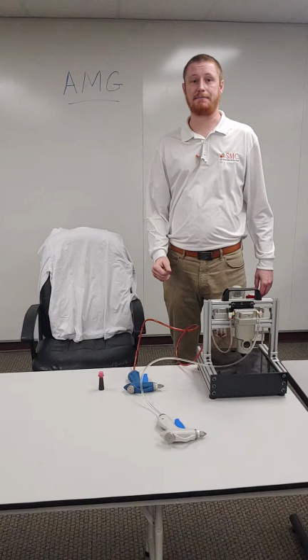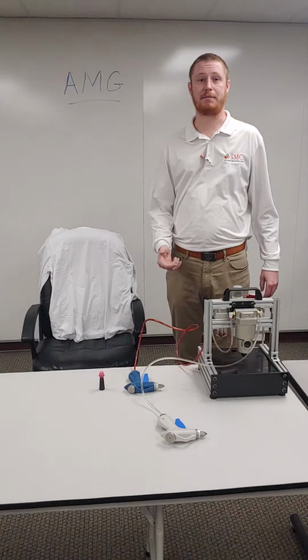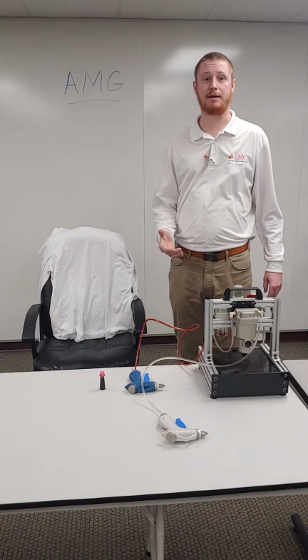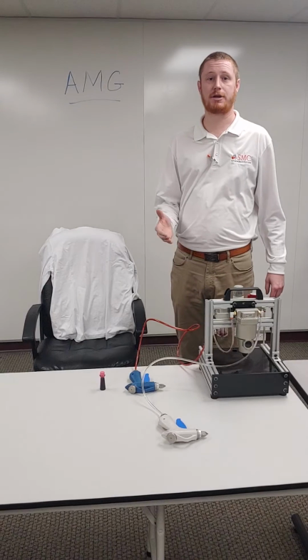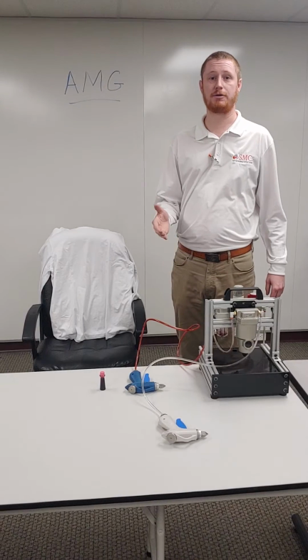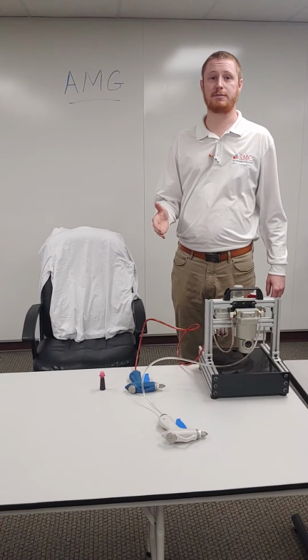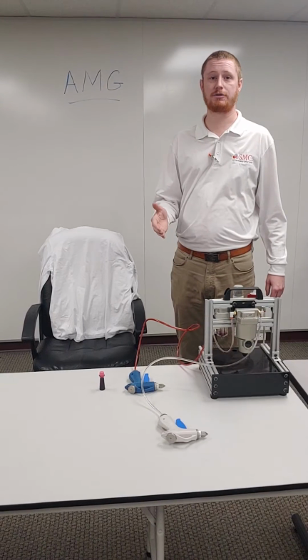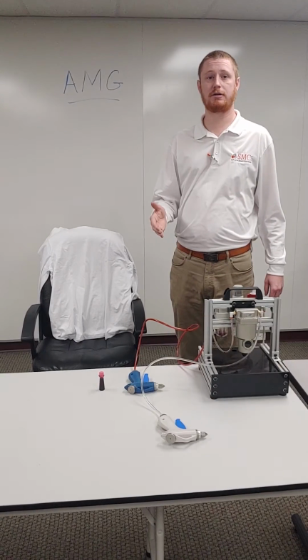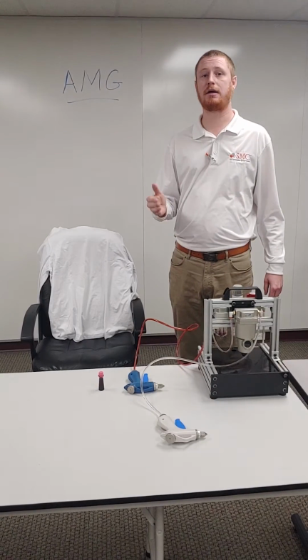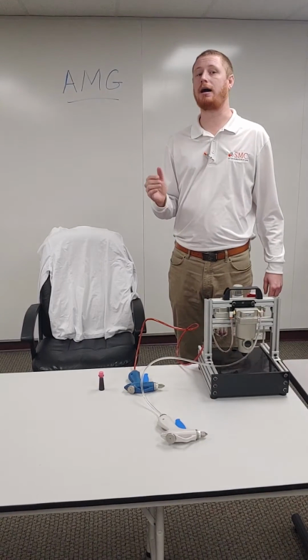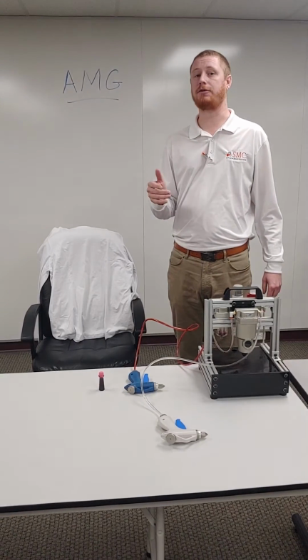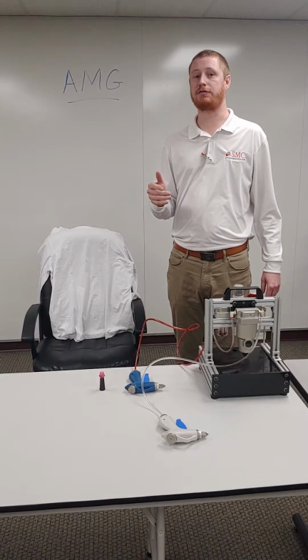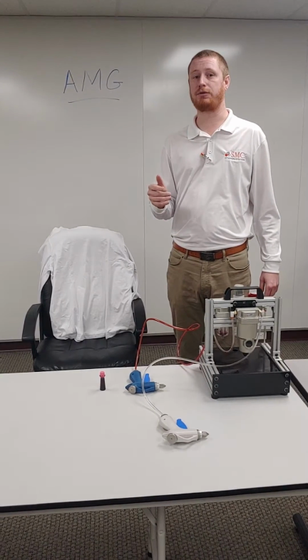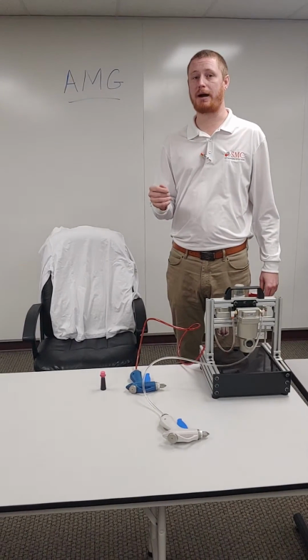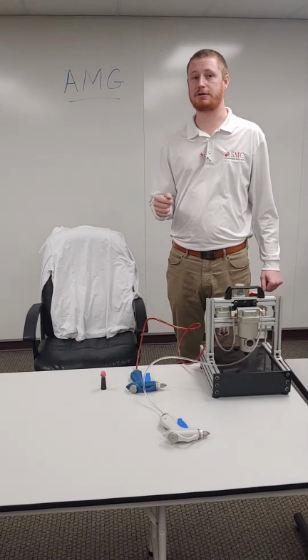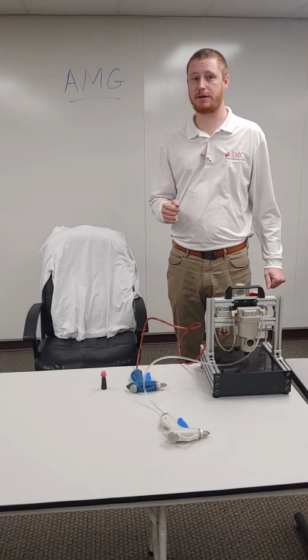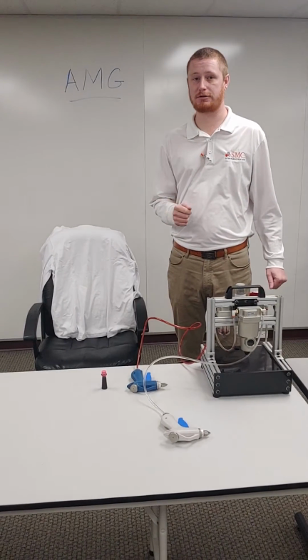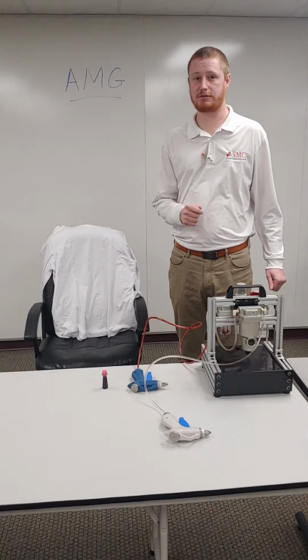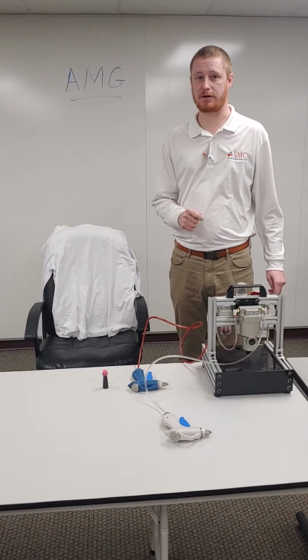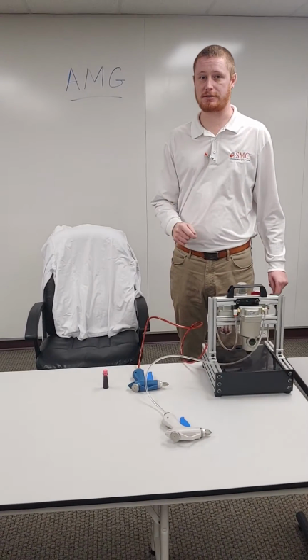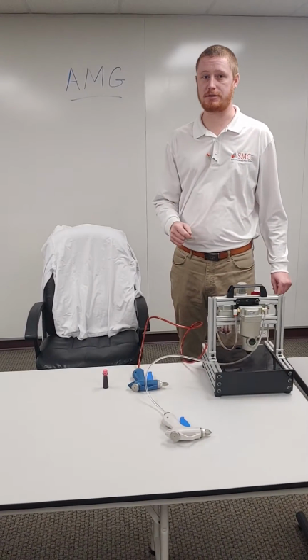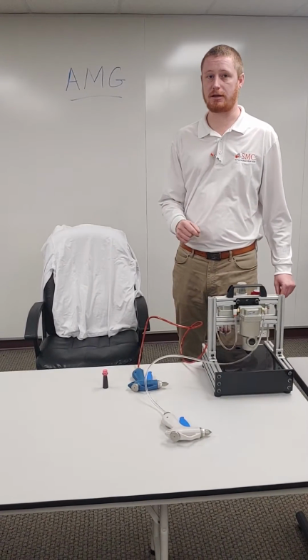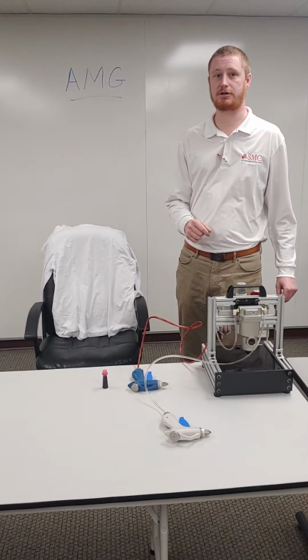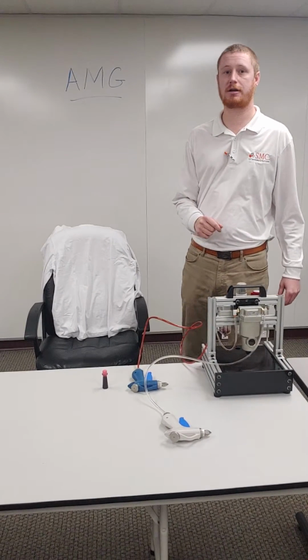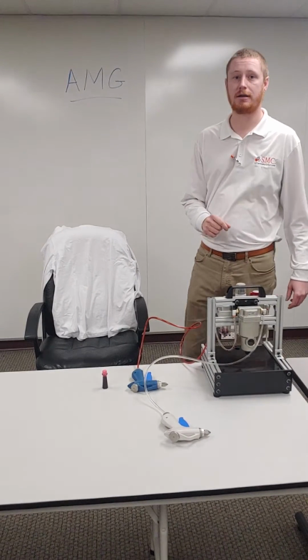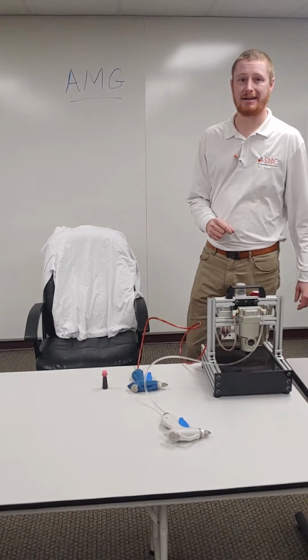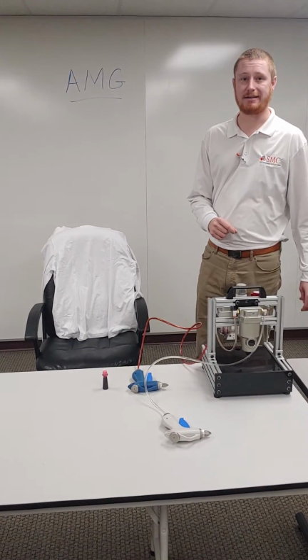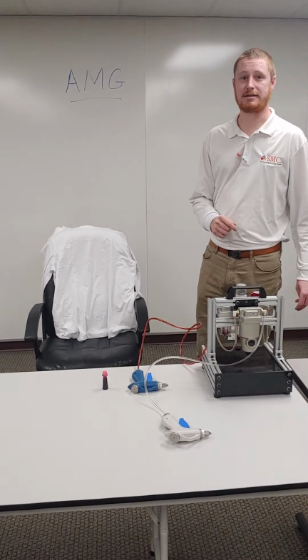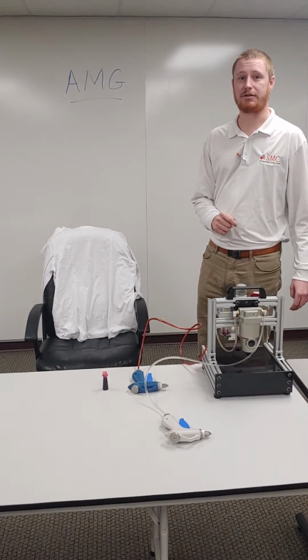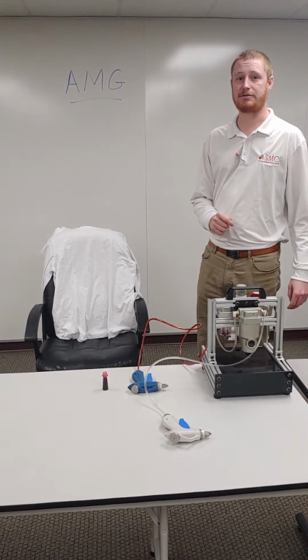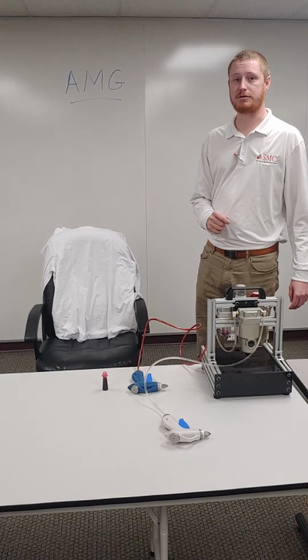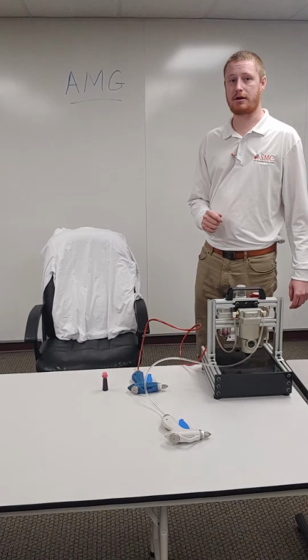My name is Cody Smelsley. I'm the Fluid Power Specialist for SMC Electric in Southeast Missouri.